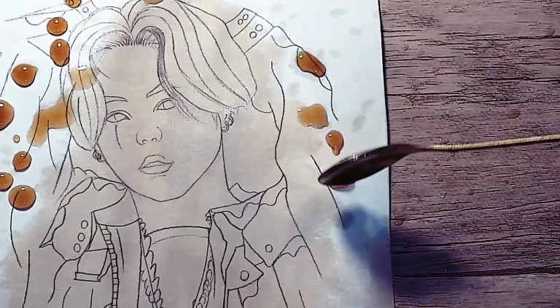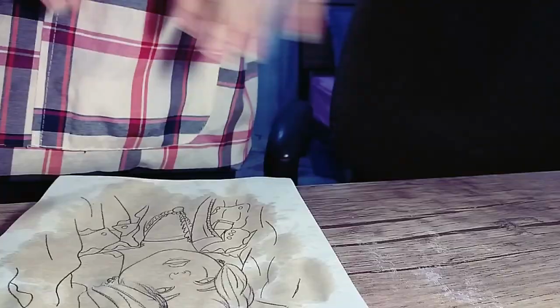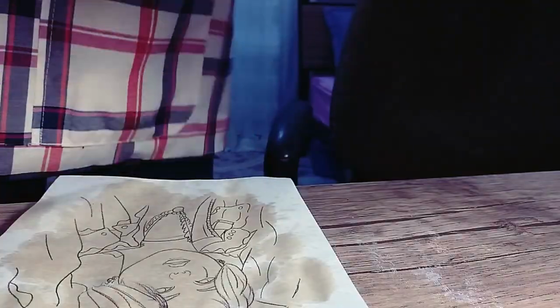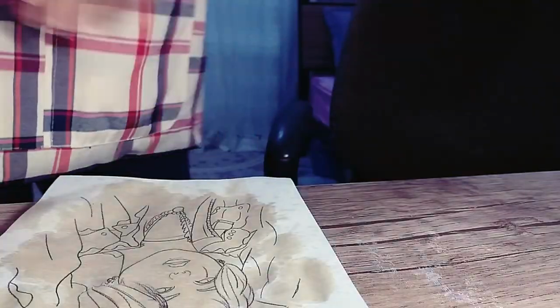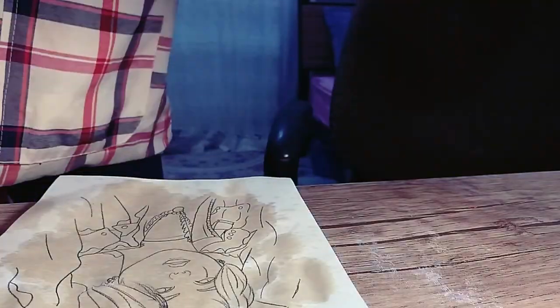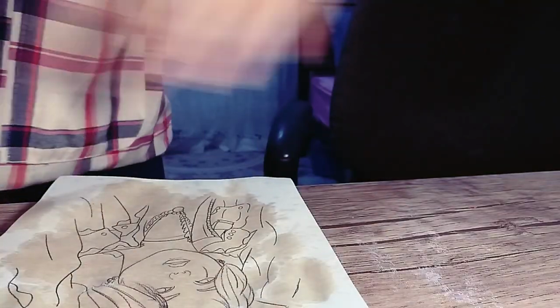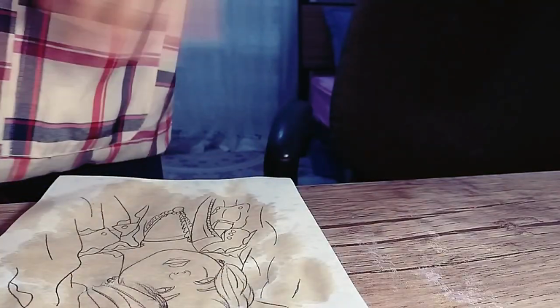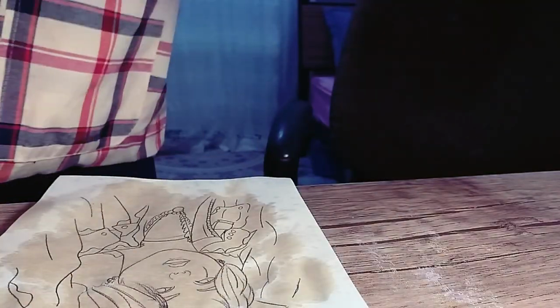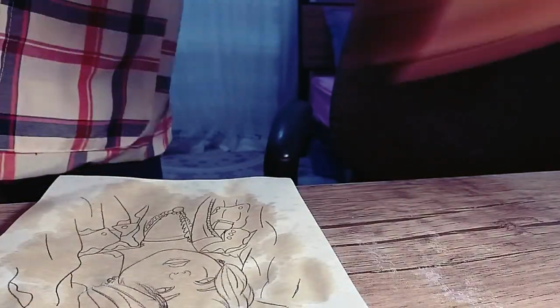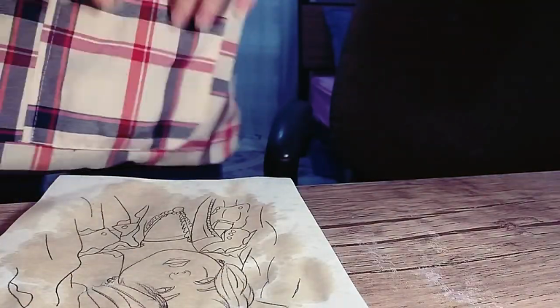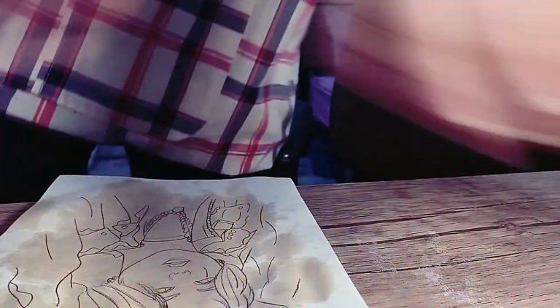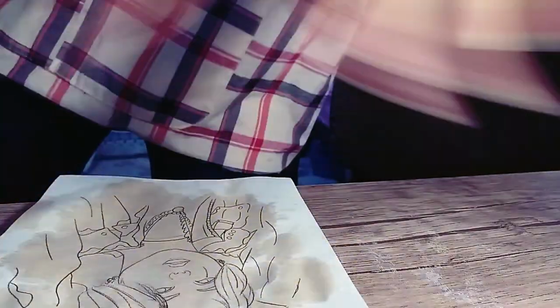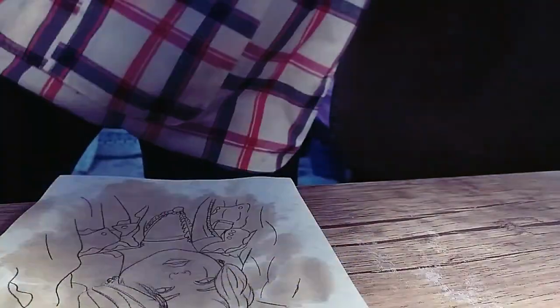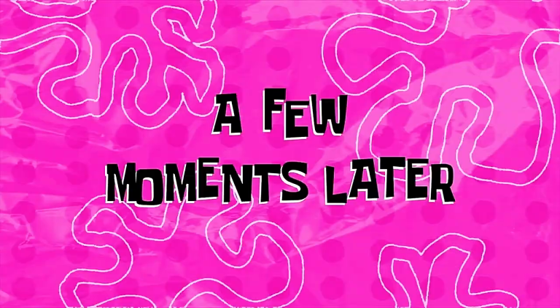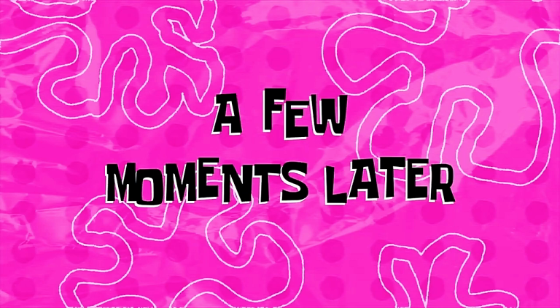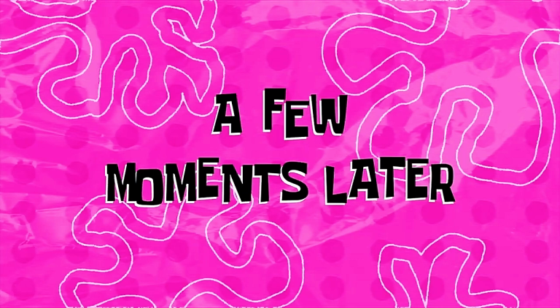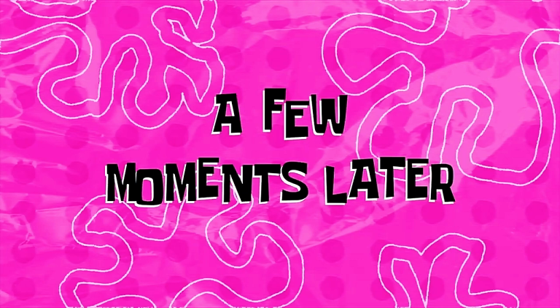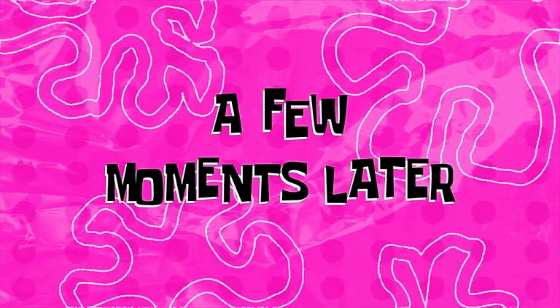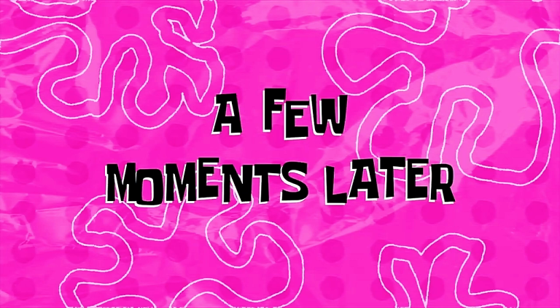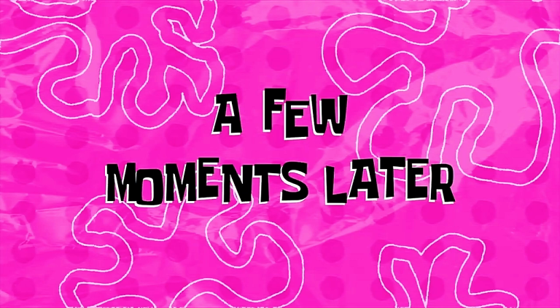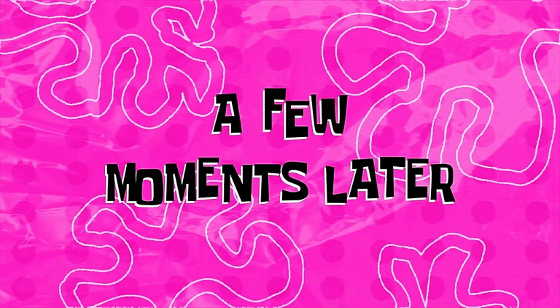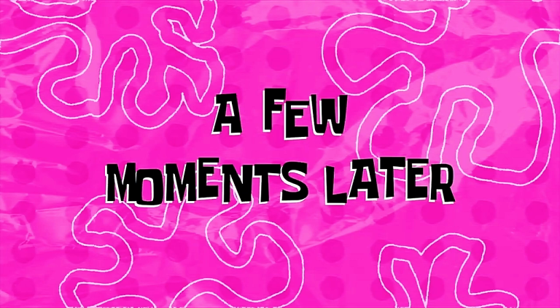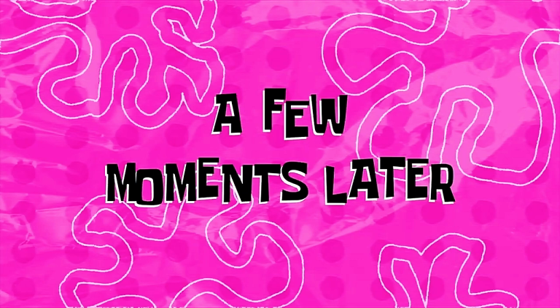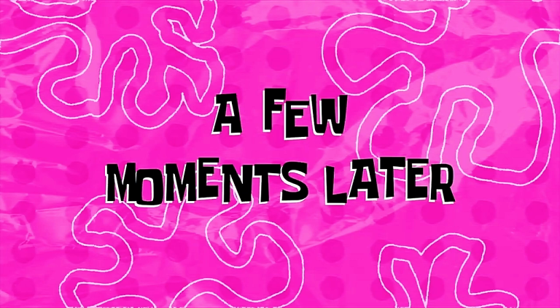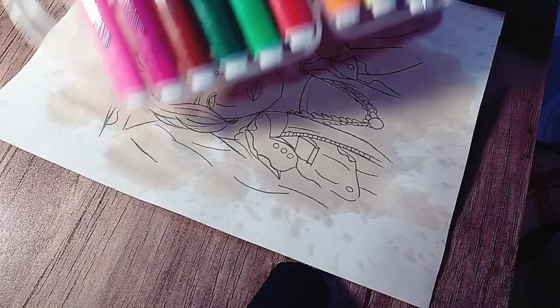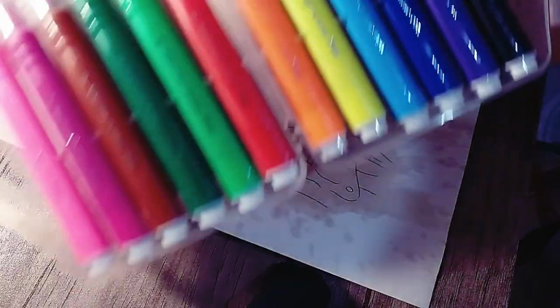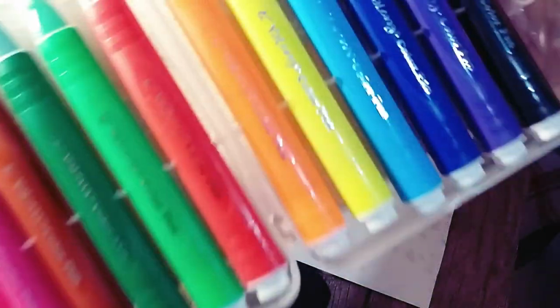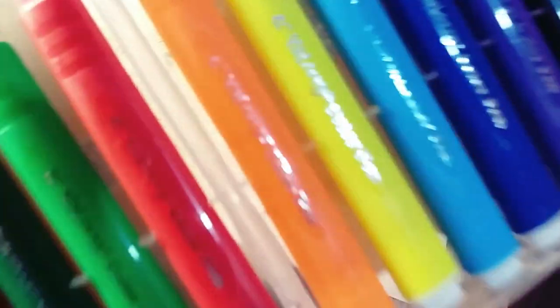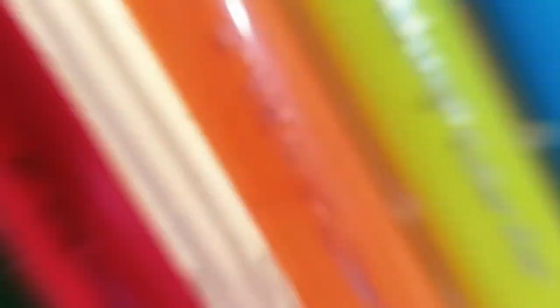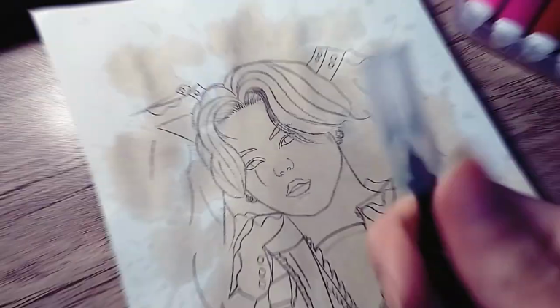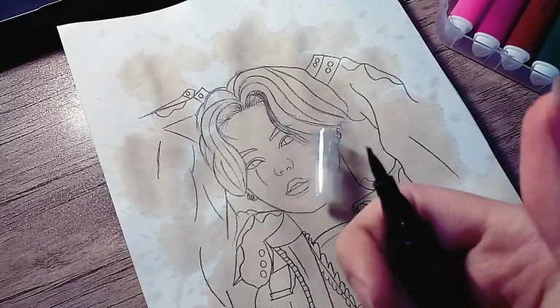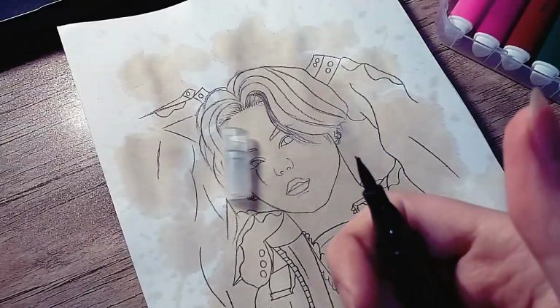Now I have to wait until it dries. So let's color.